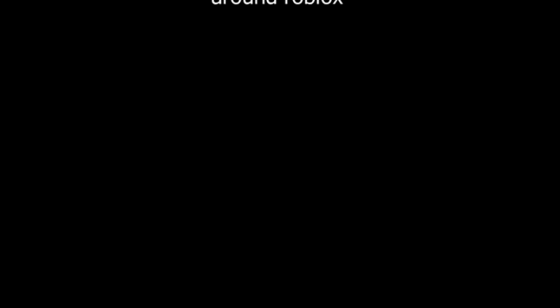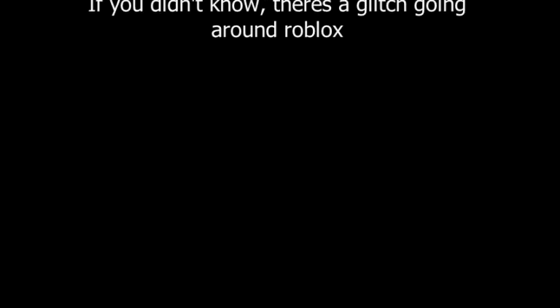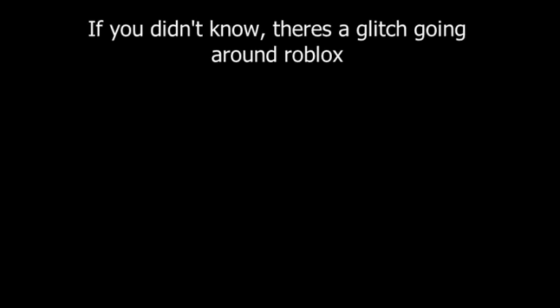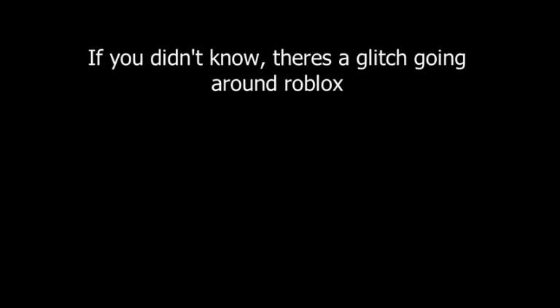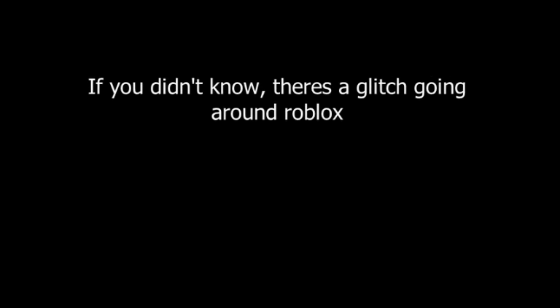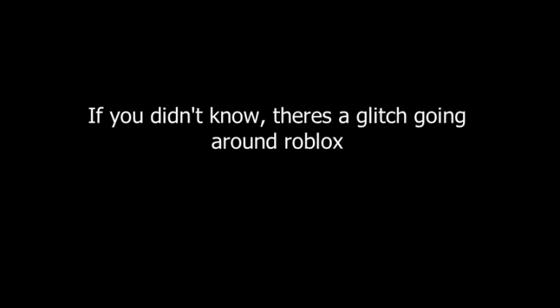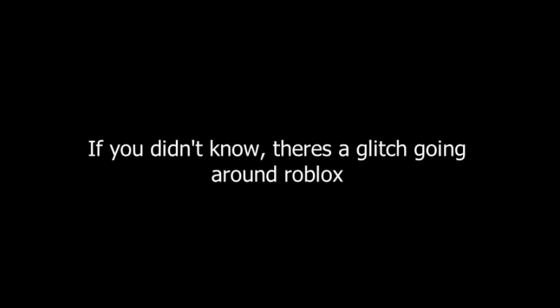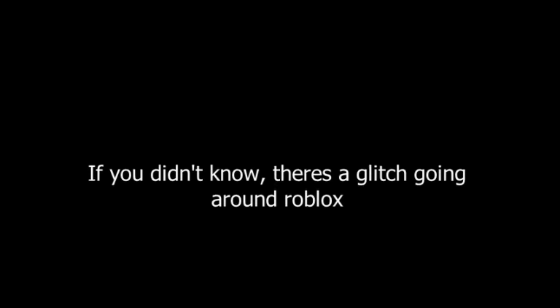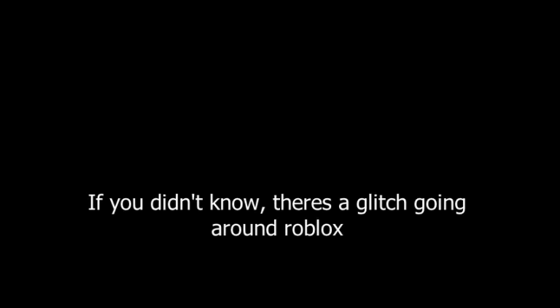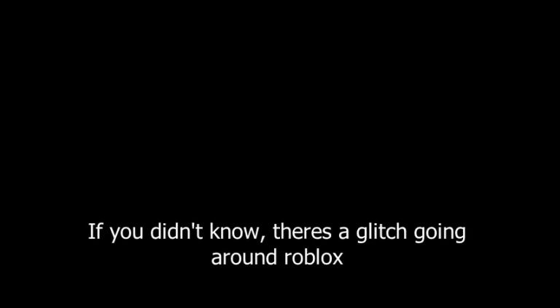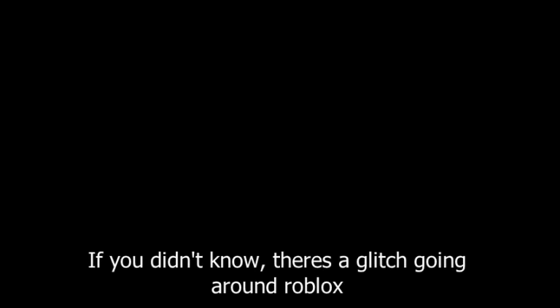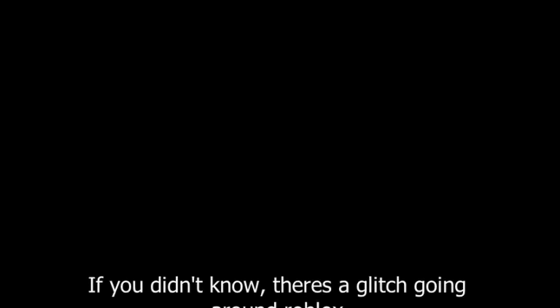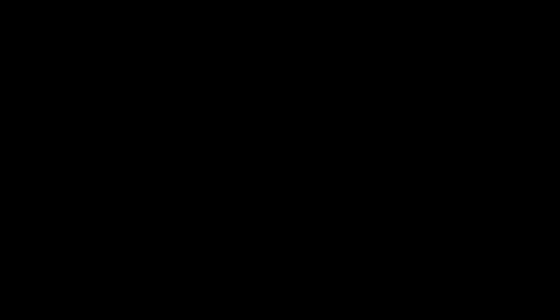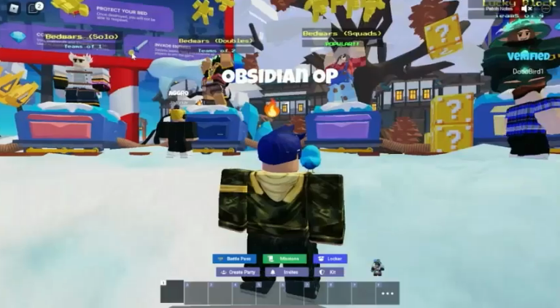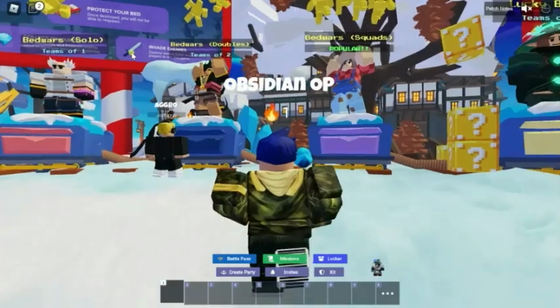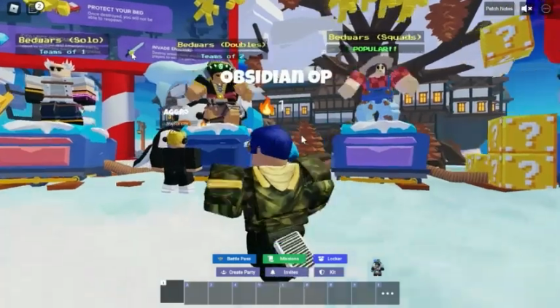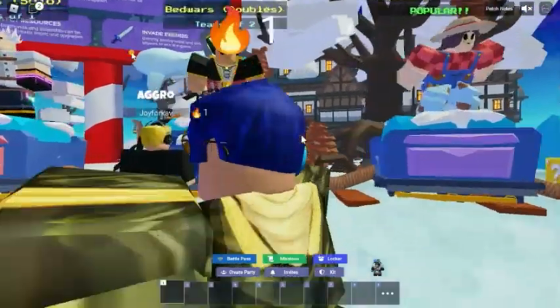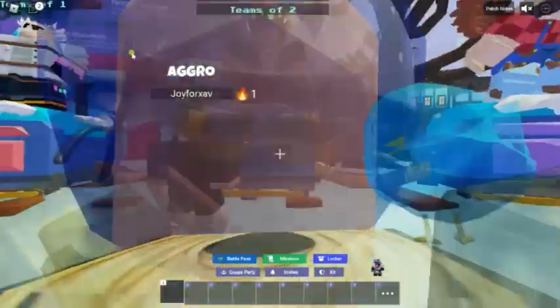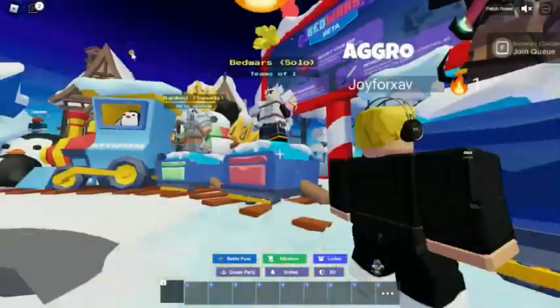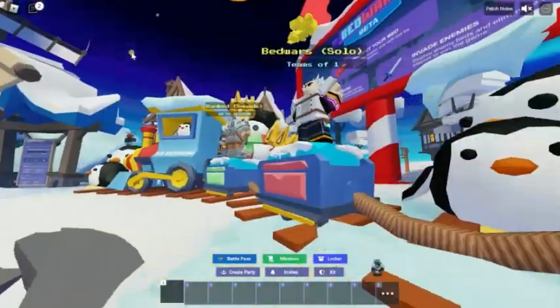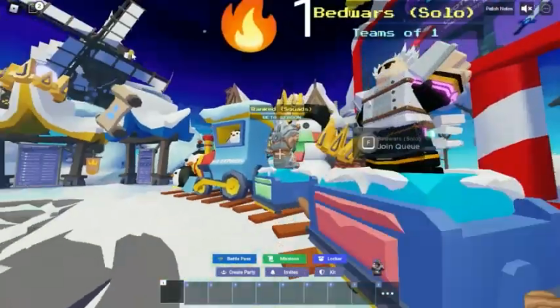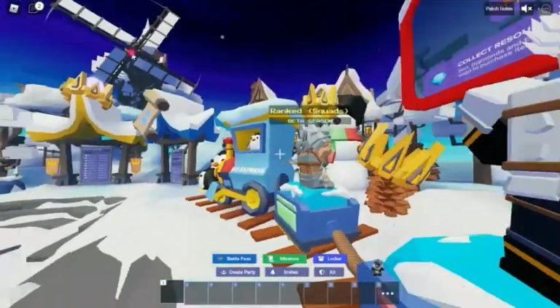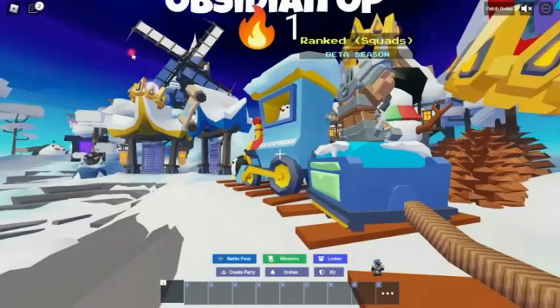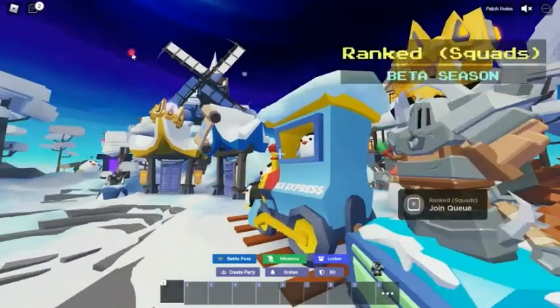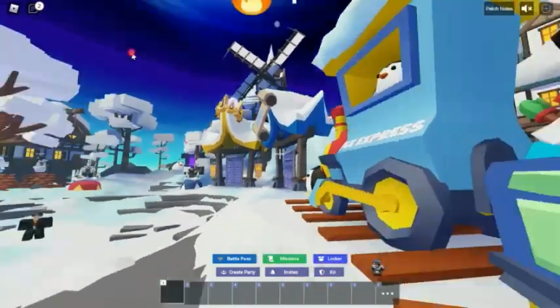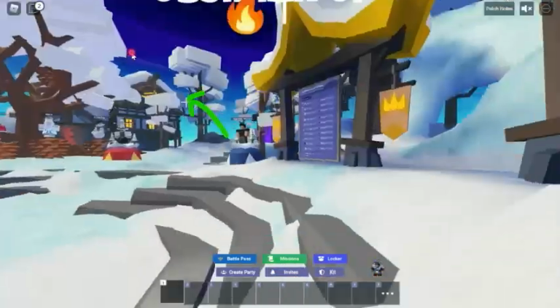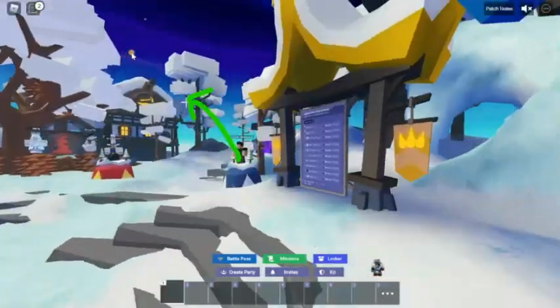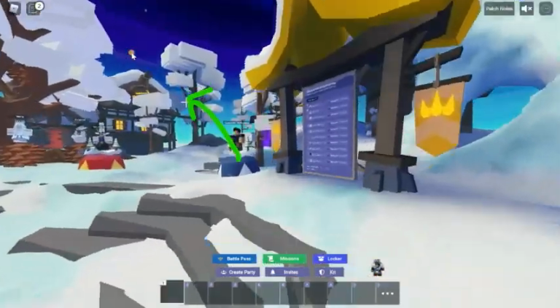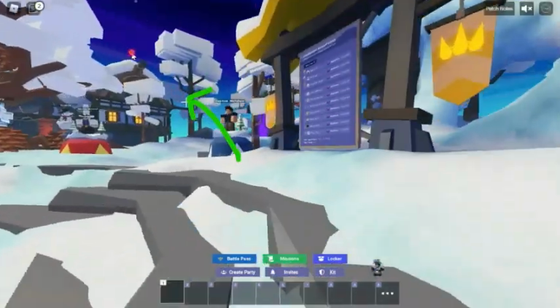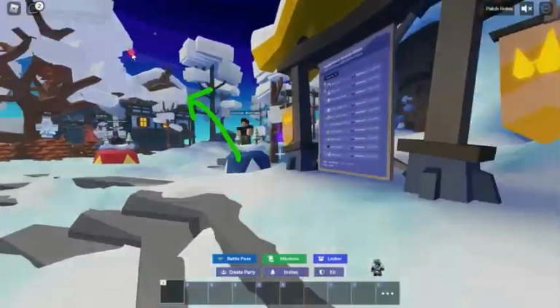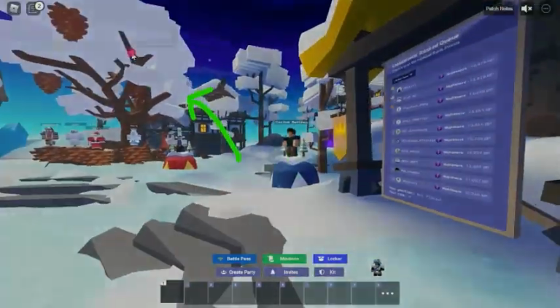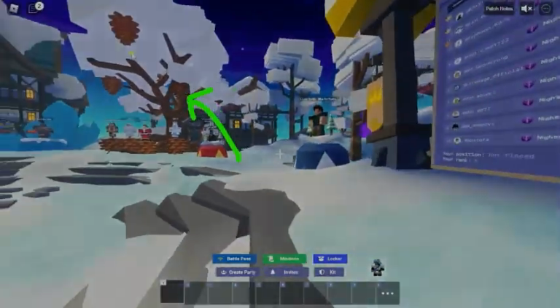If you didn't know, there's a glitch going around Roblox. When you enter first person mode, your cursor will teleport to the left hand side of the screen.